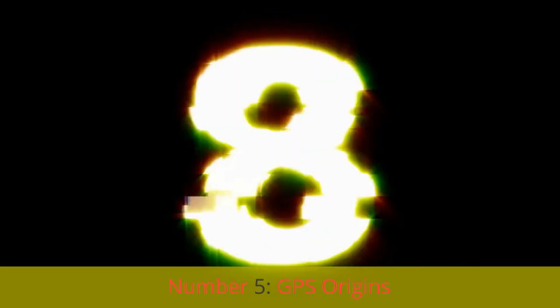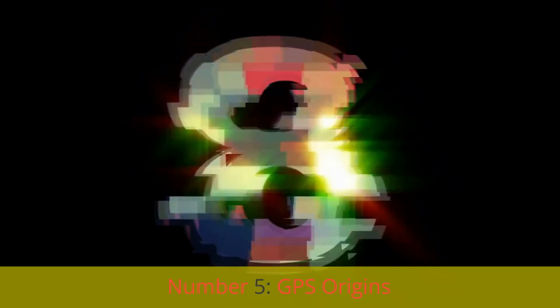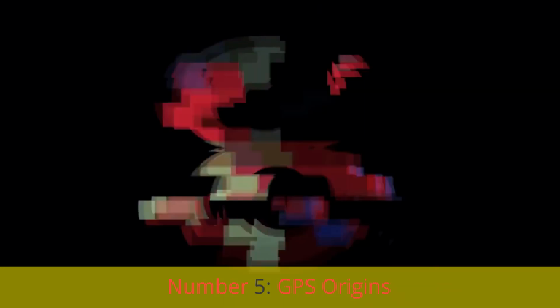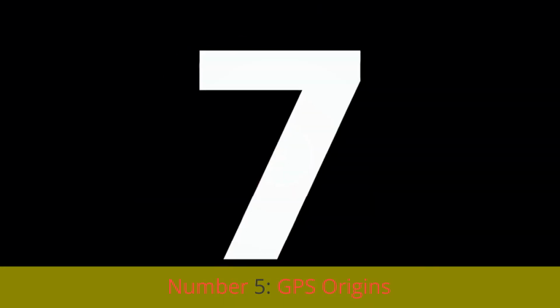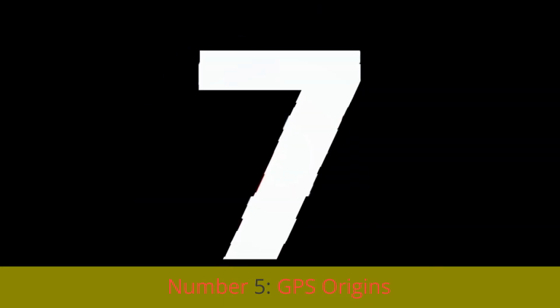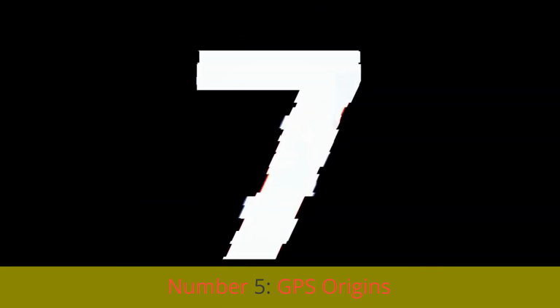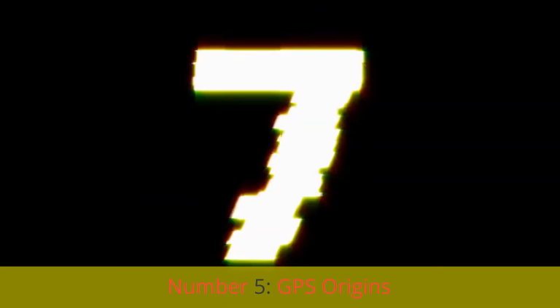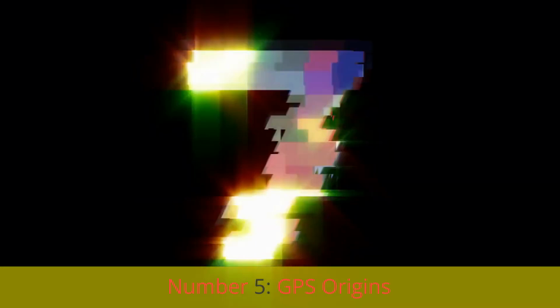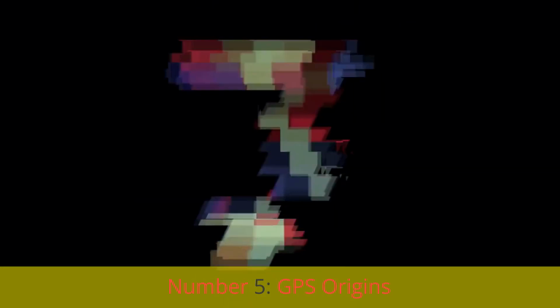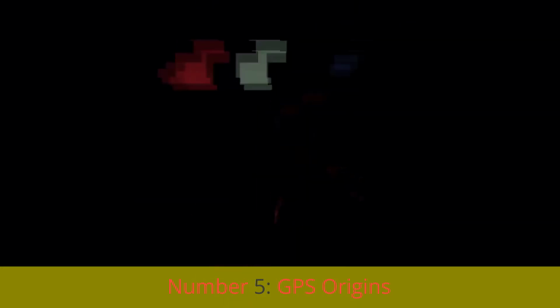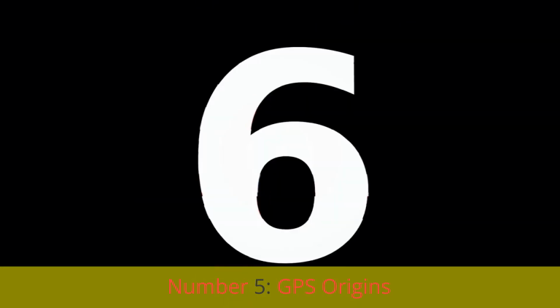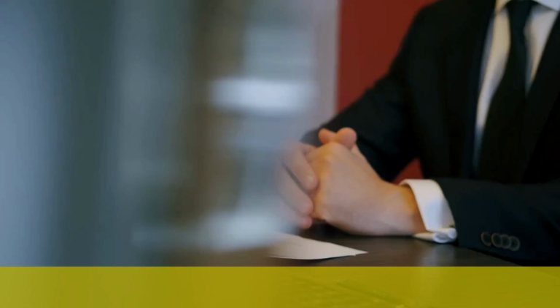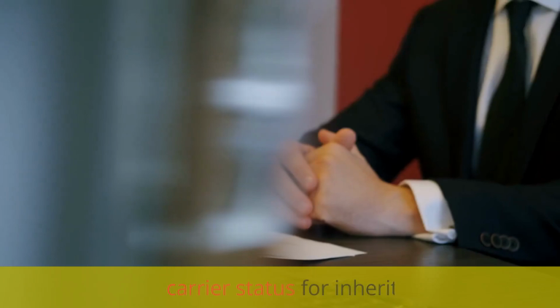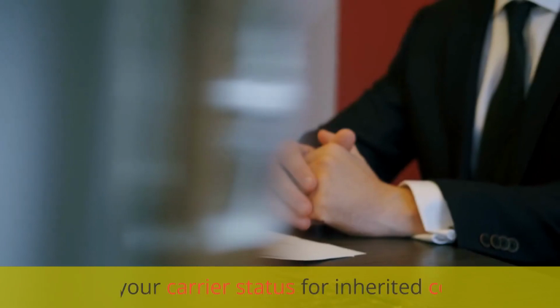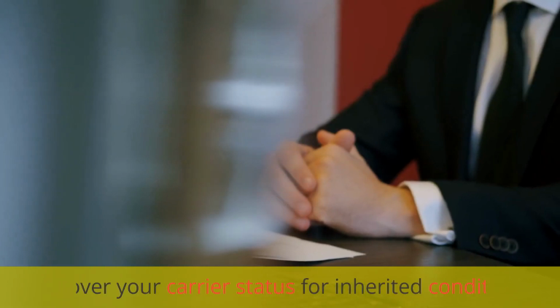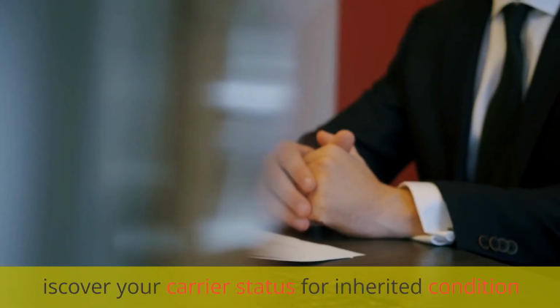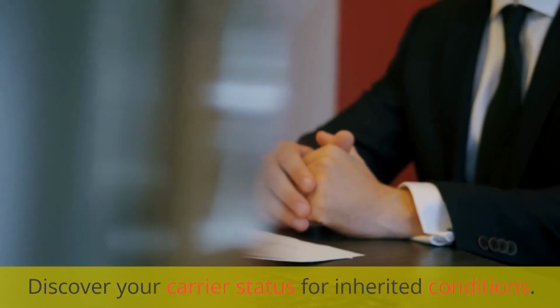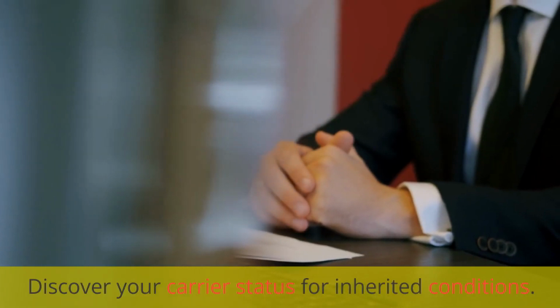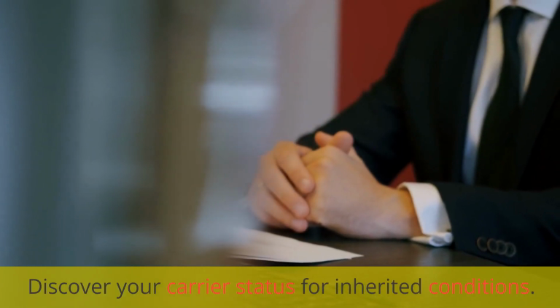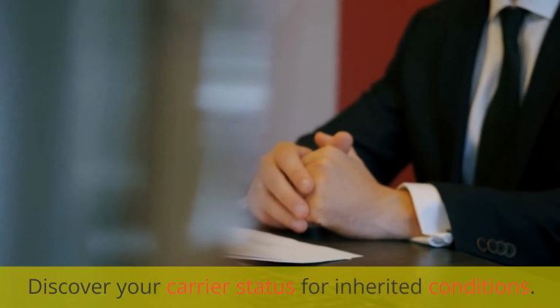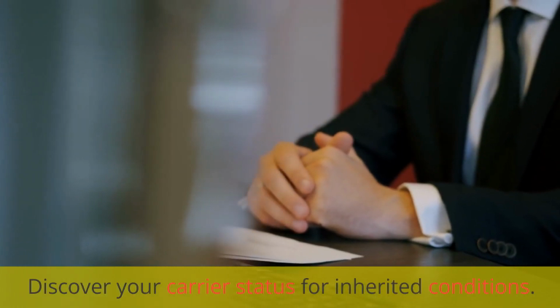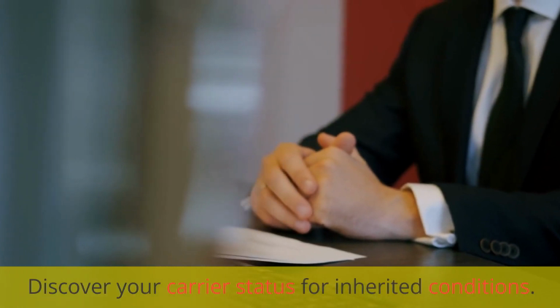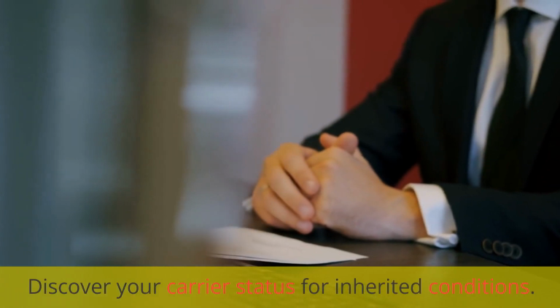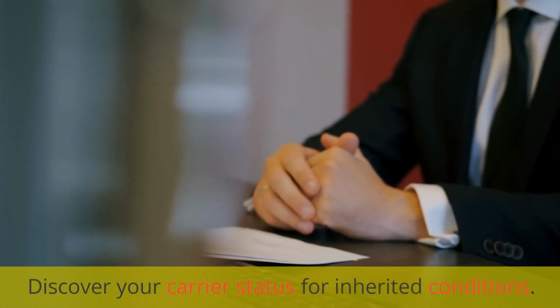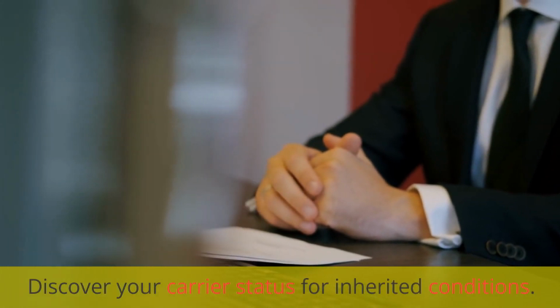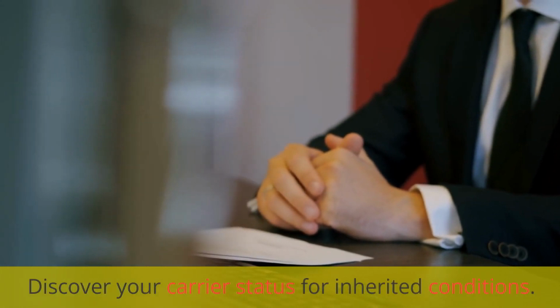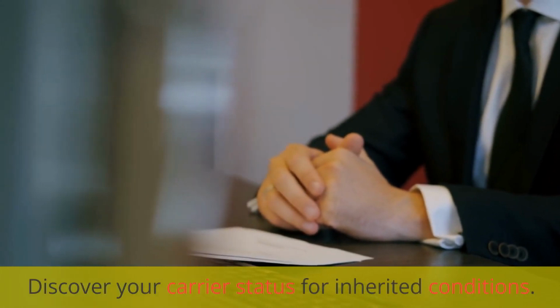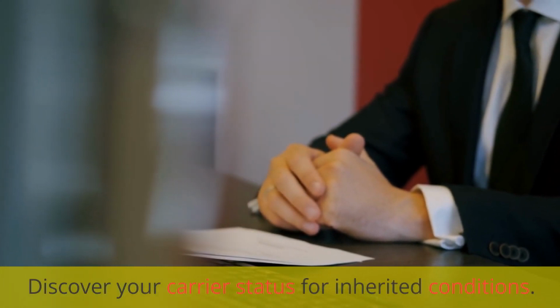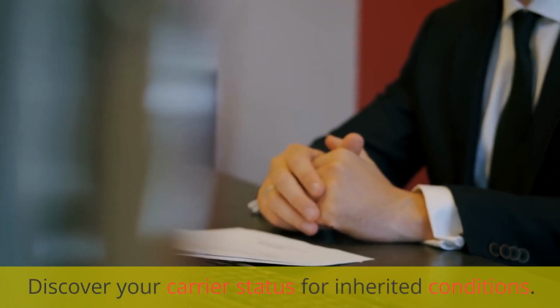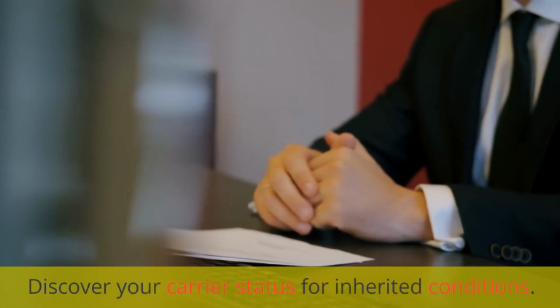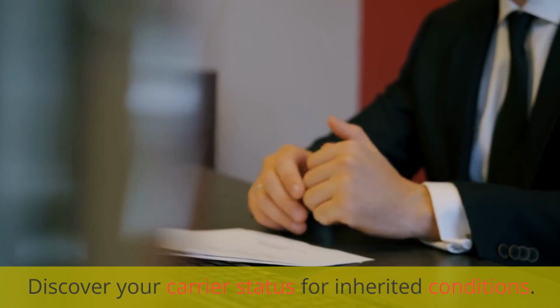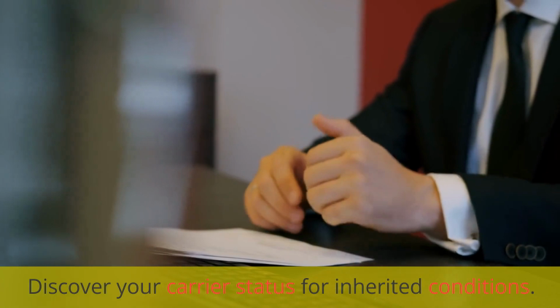Number 5: GPS Origins. Discover your carrier status for inherited conditions.